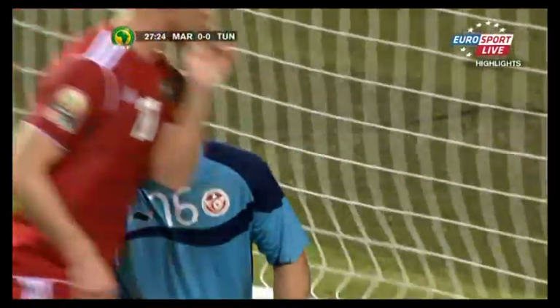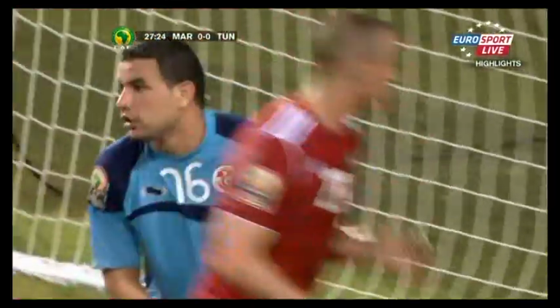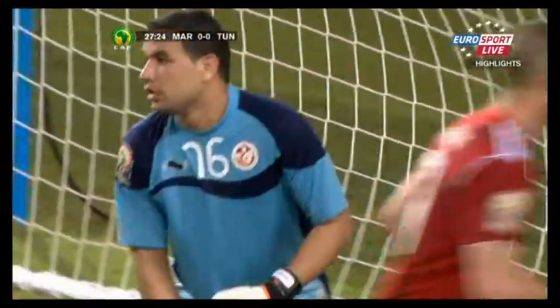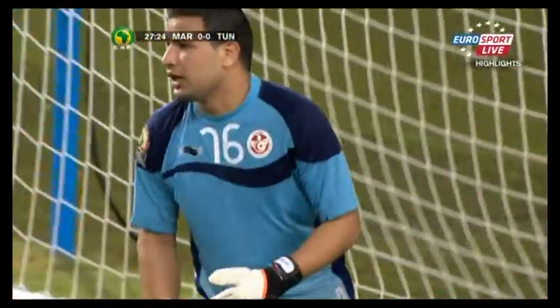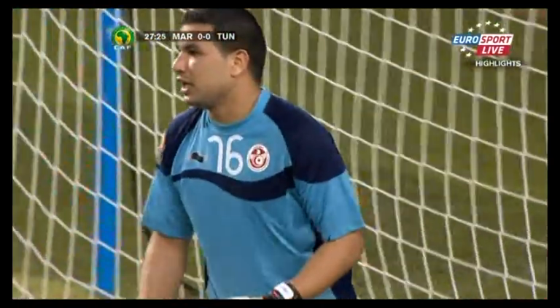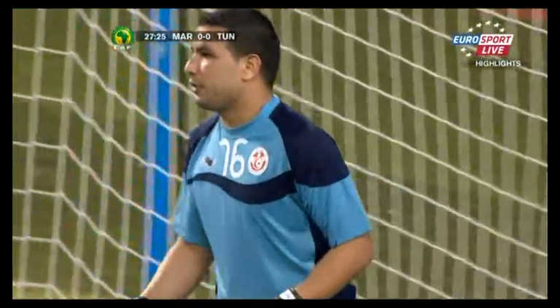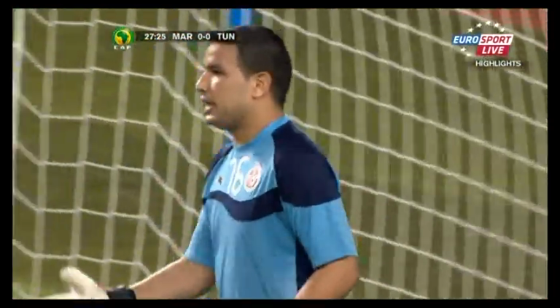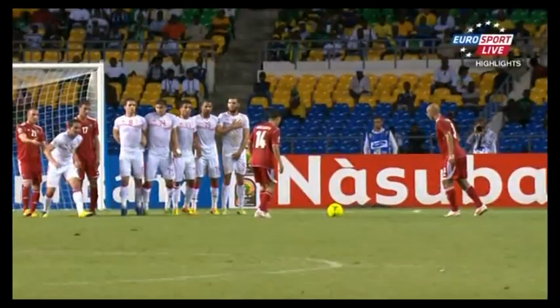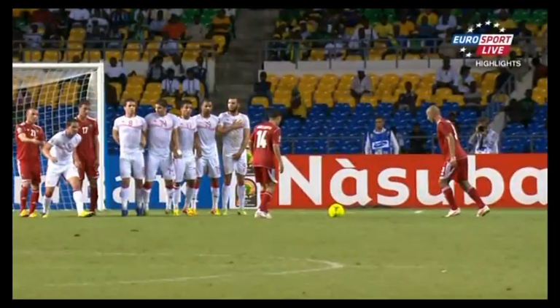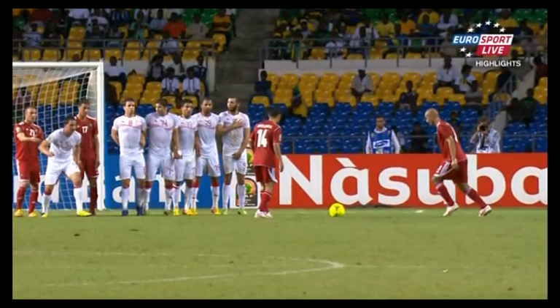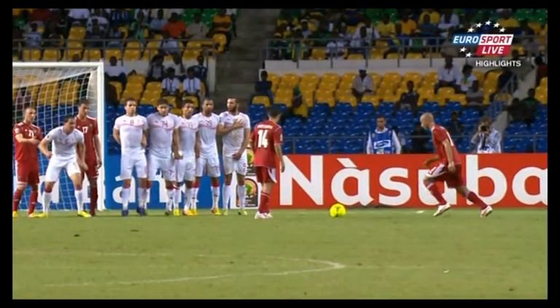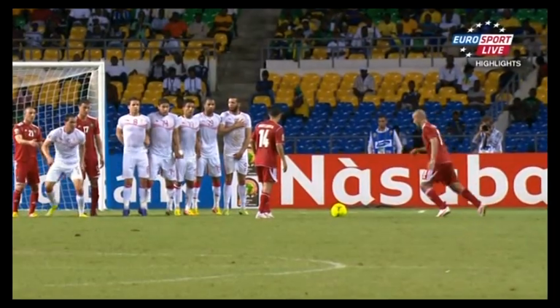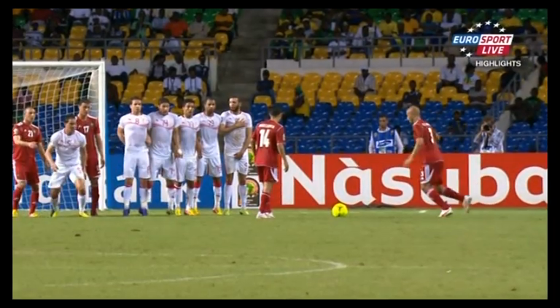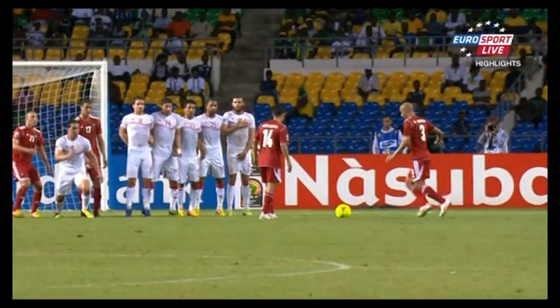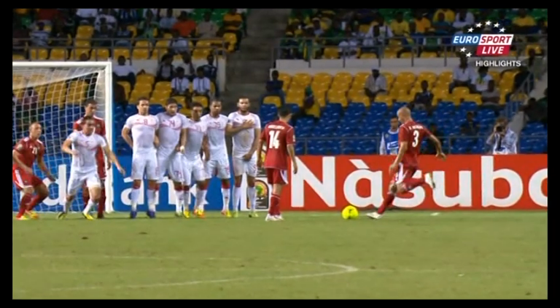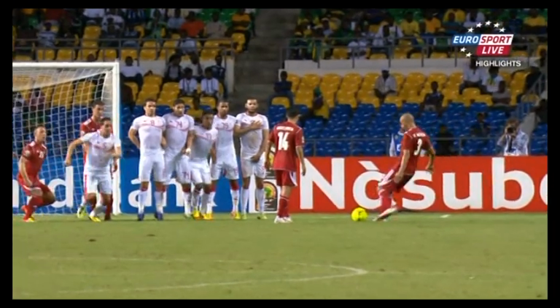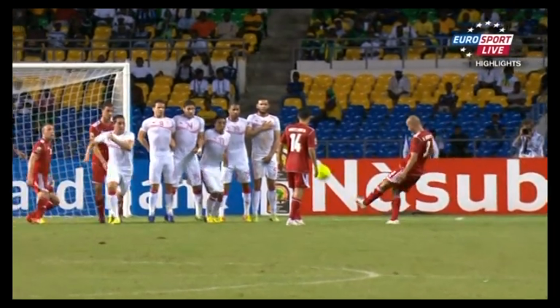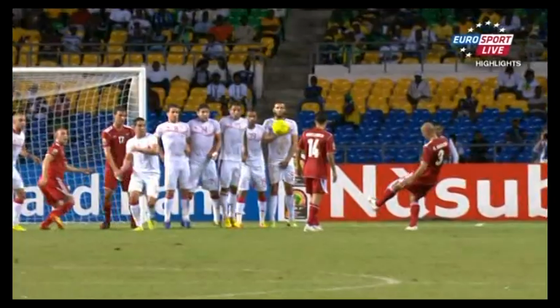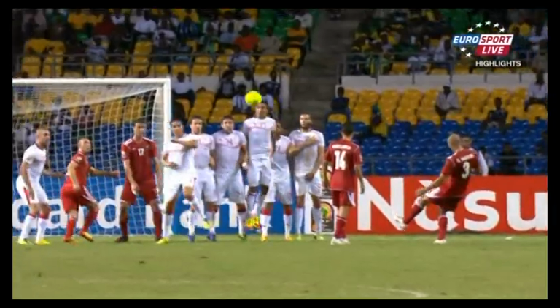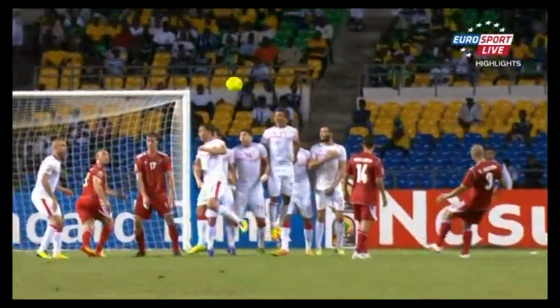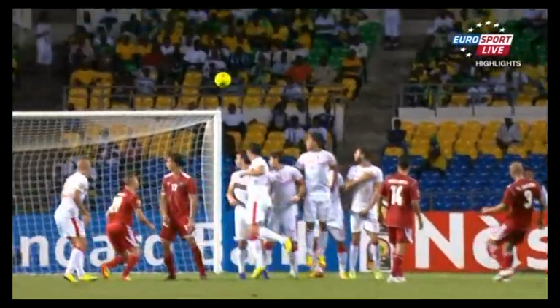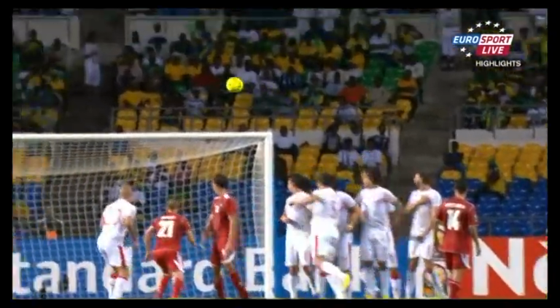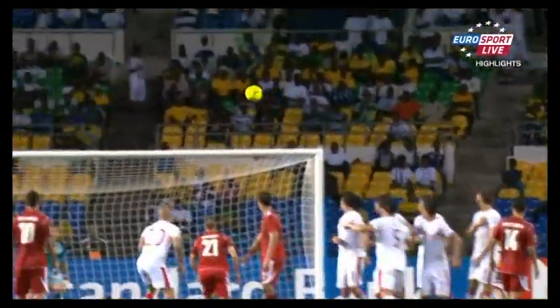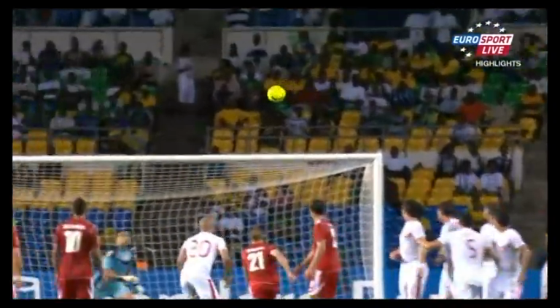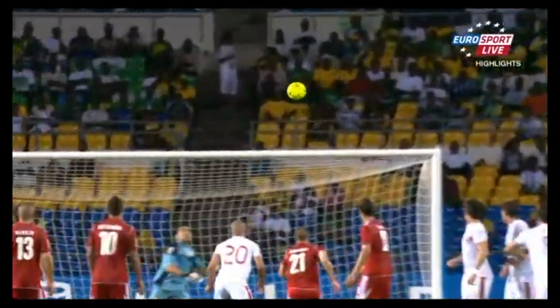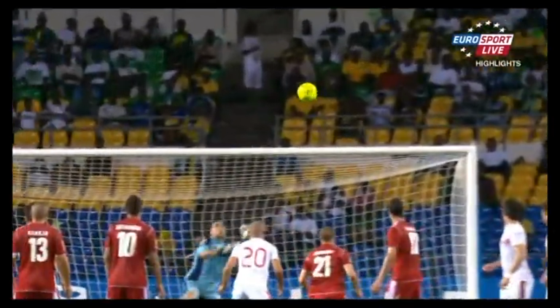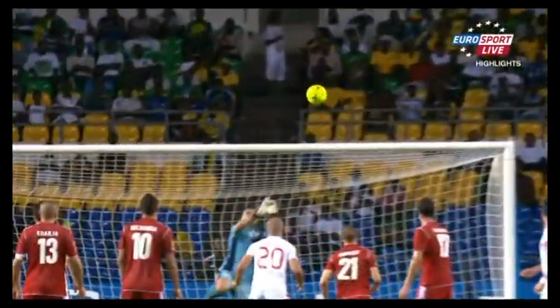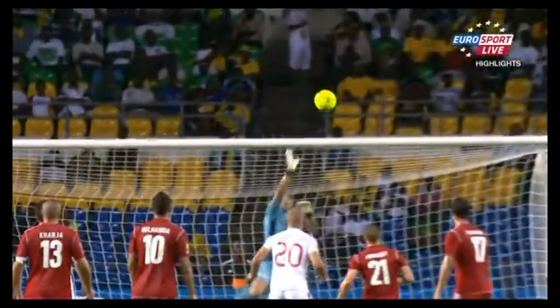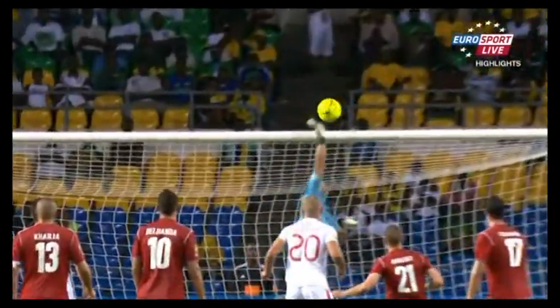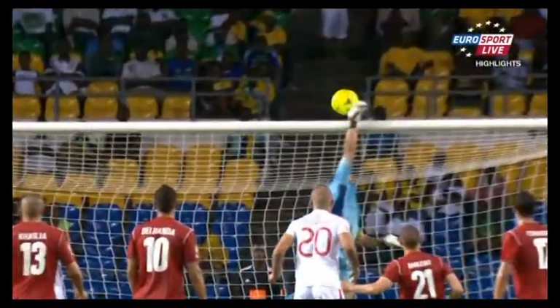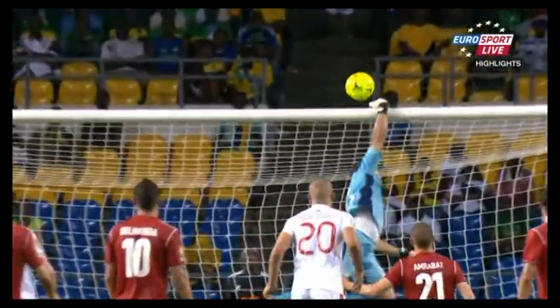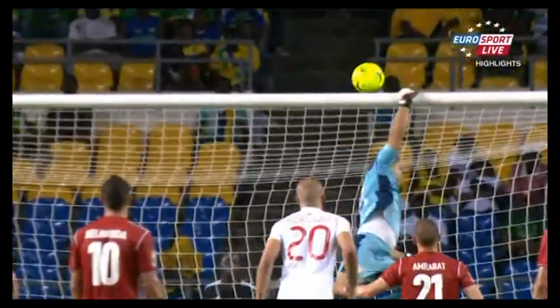Not the most demanding save he'll make, but one he had to make there — Ayman Nath Luthi.